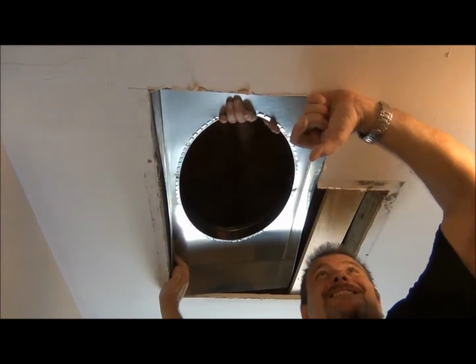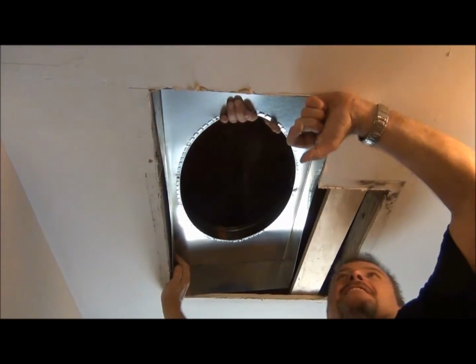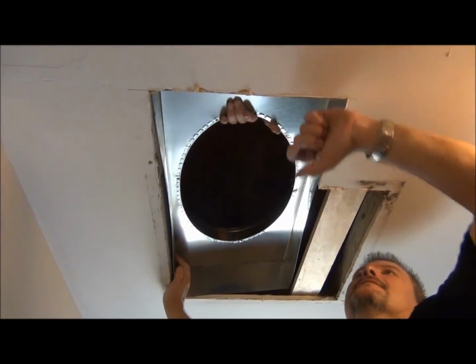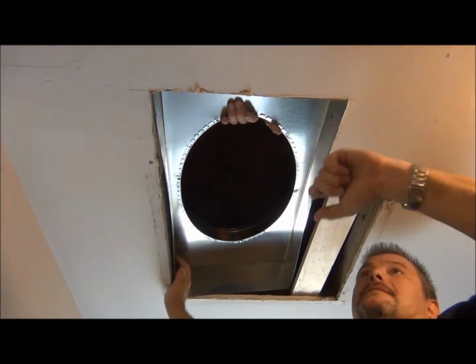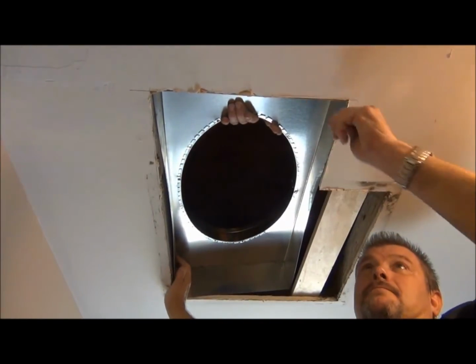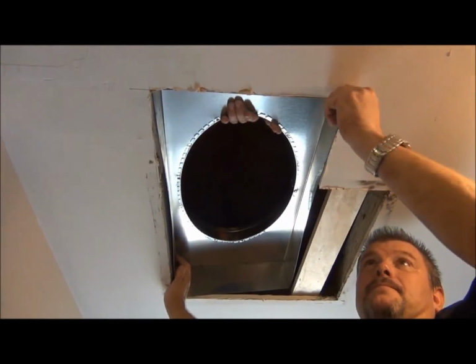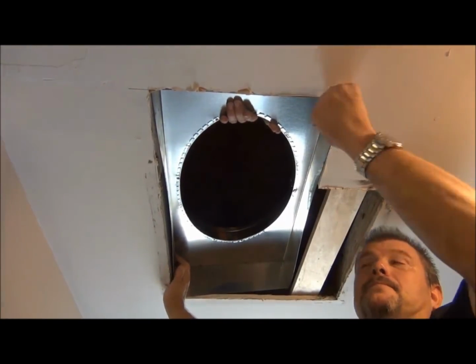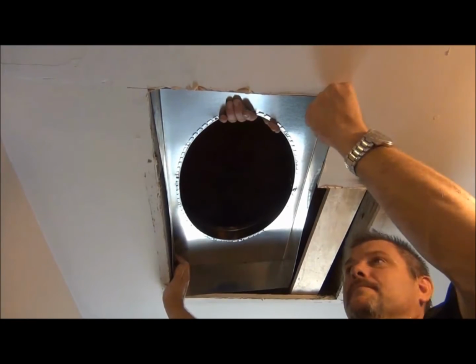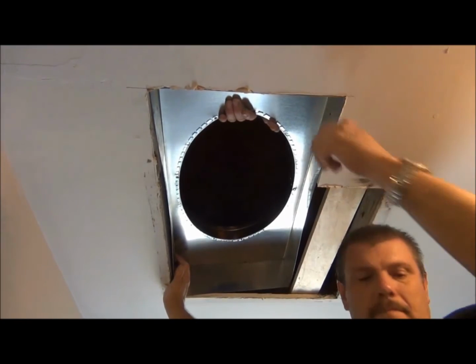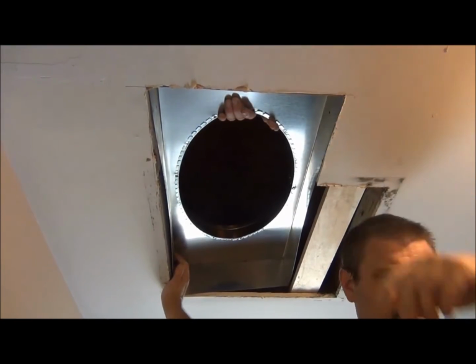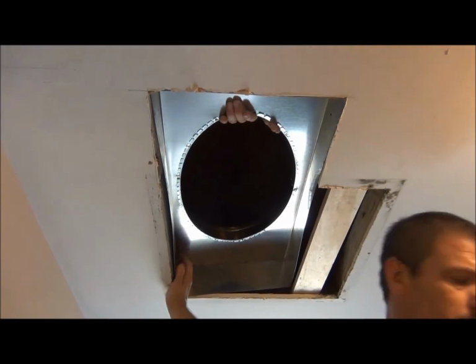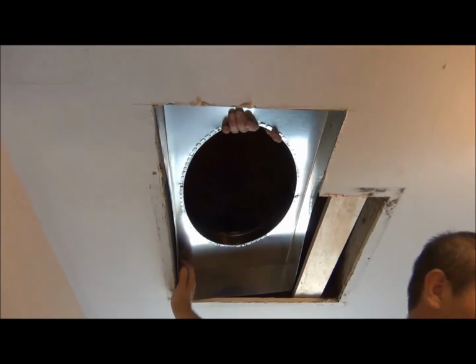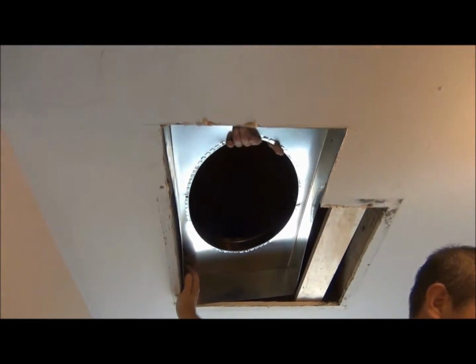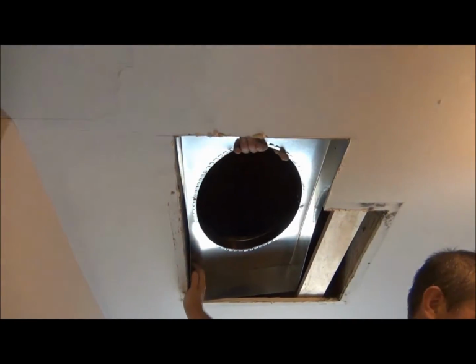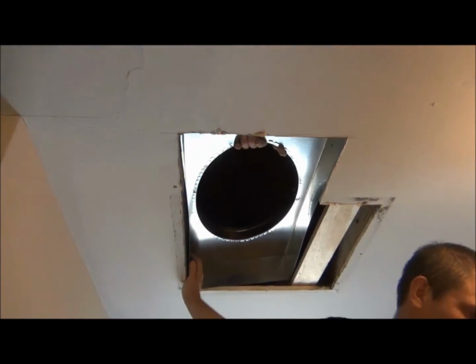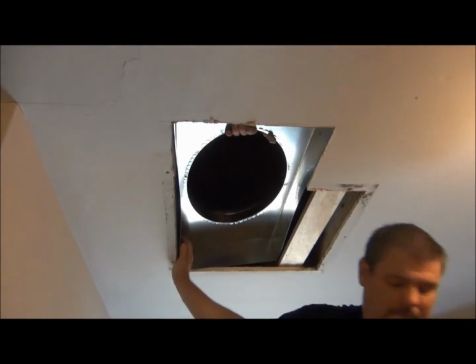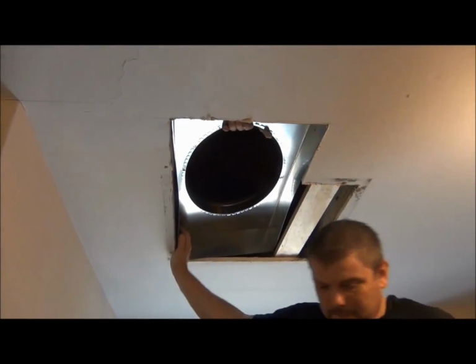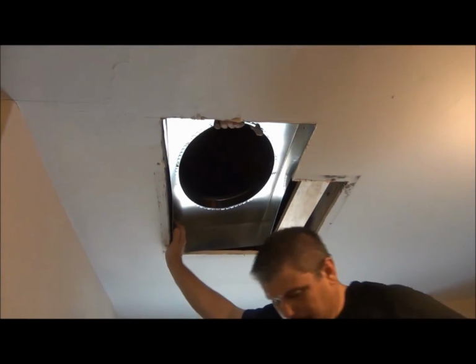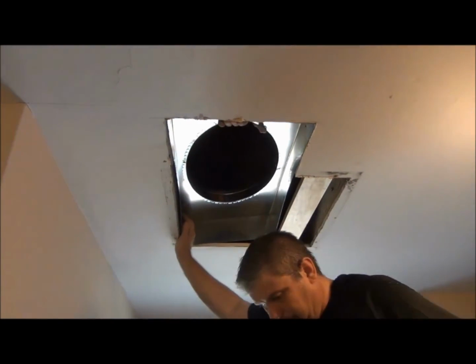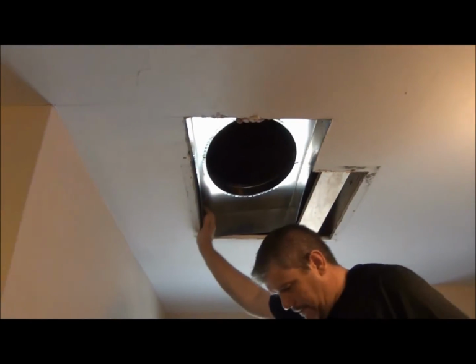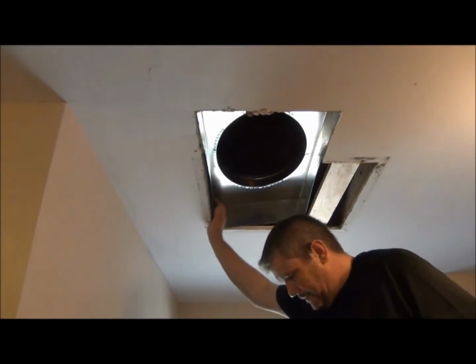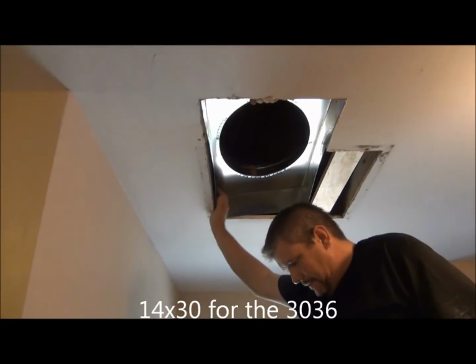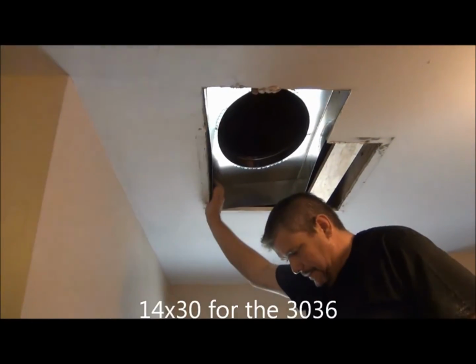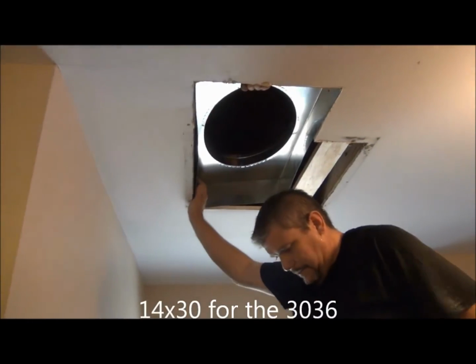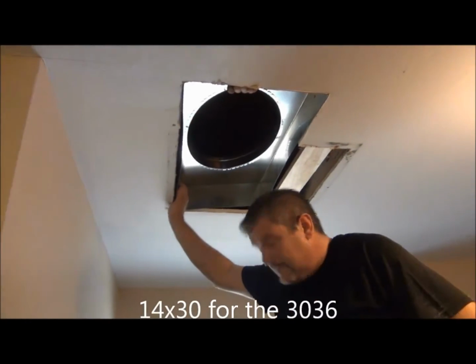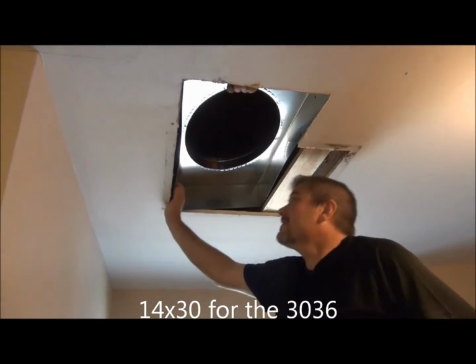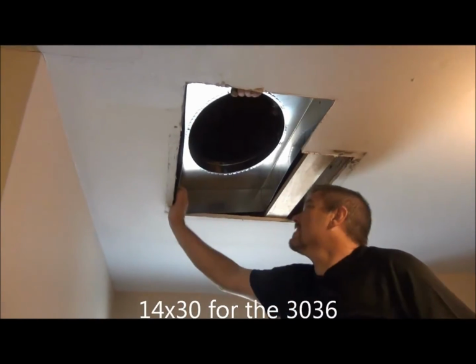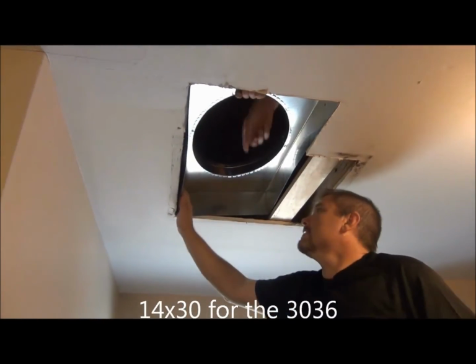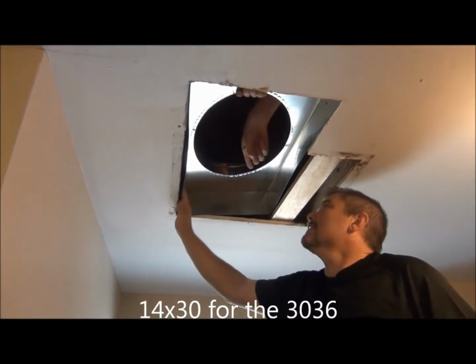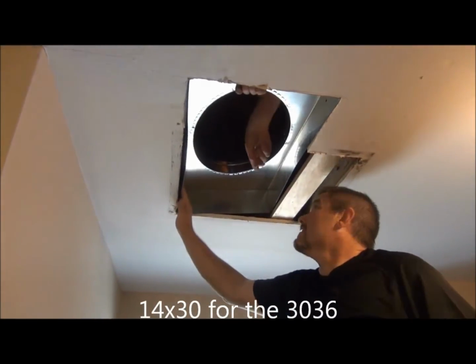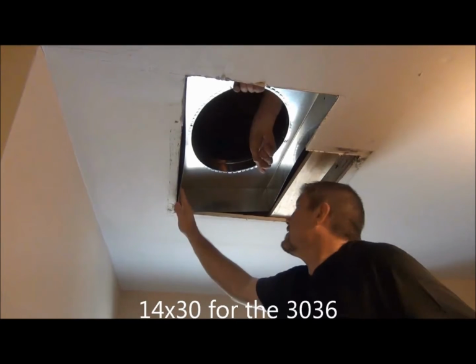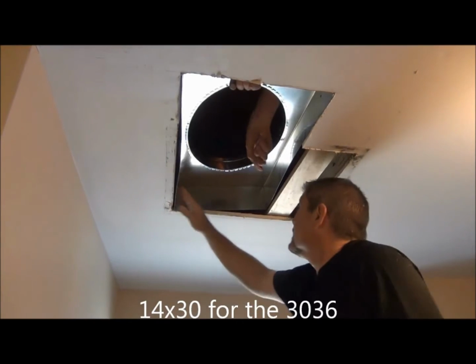If you're too far one way, you can't get the other side. We have a tight squeeze. We have to cut this to the right dimensions.